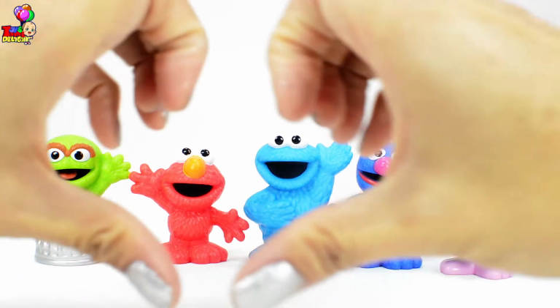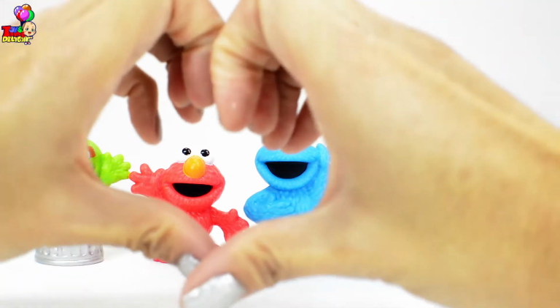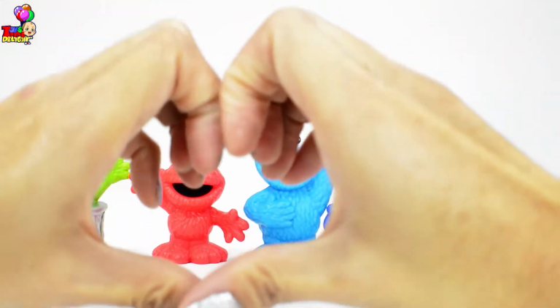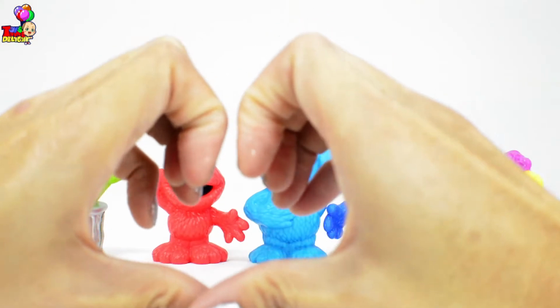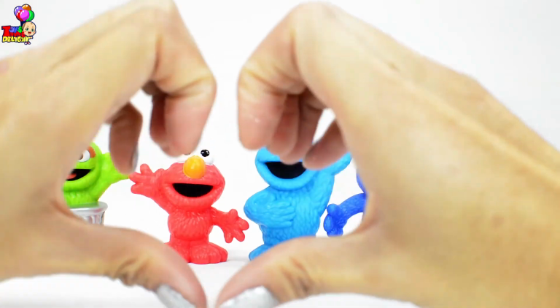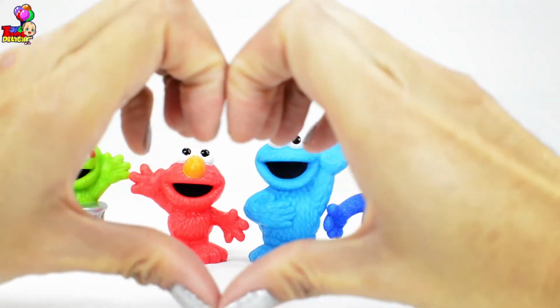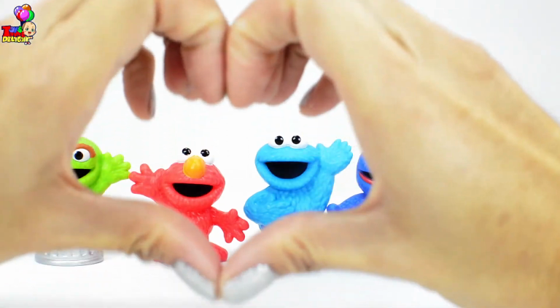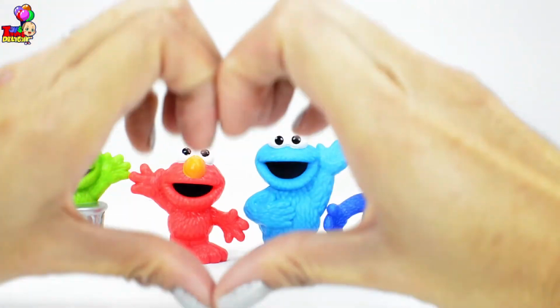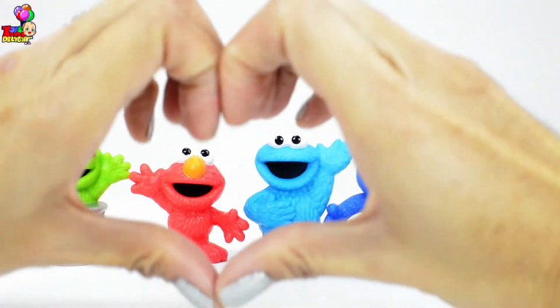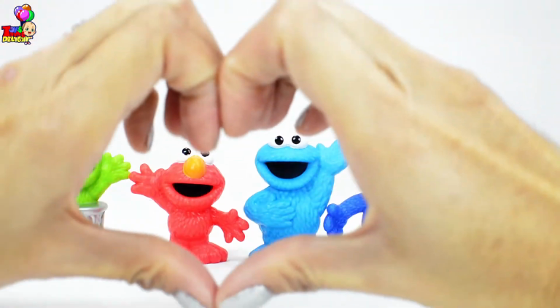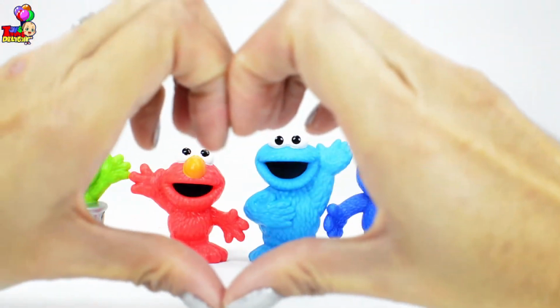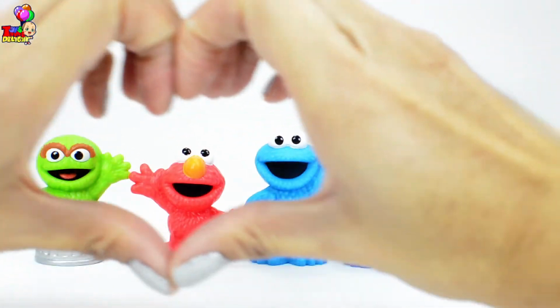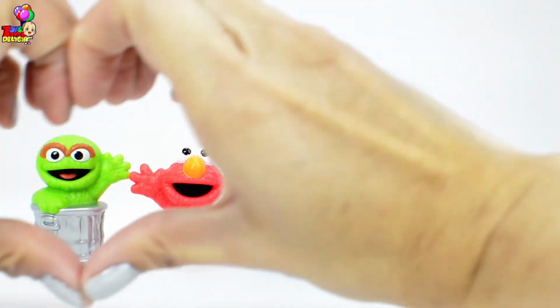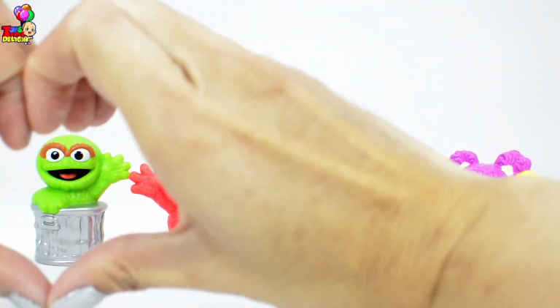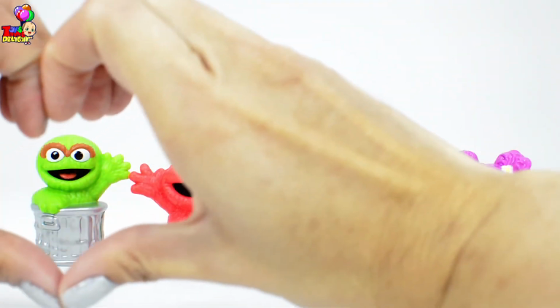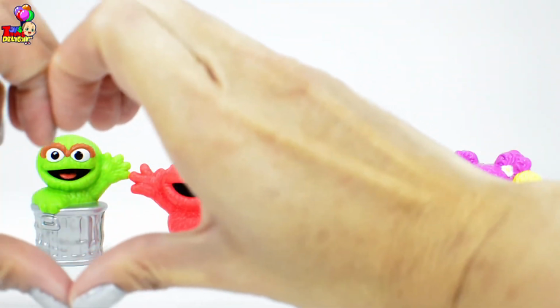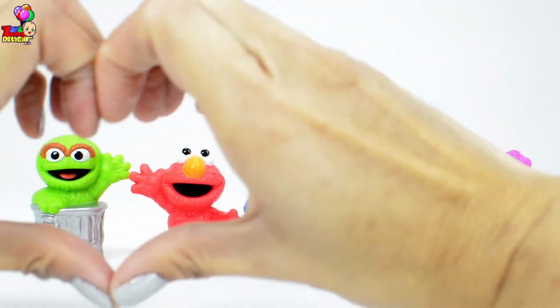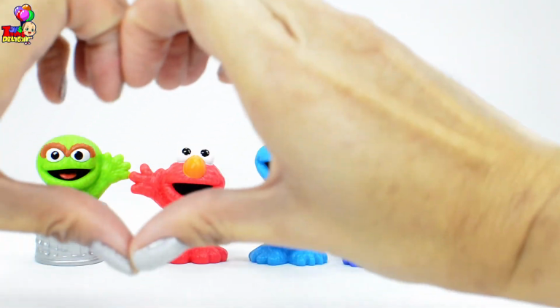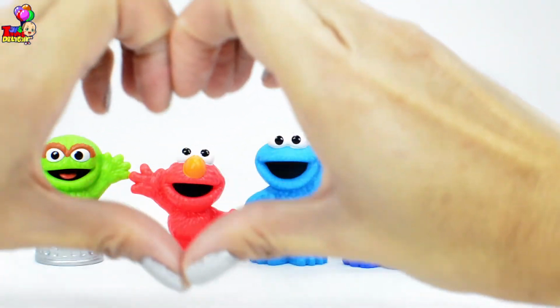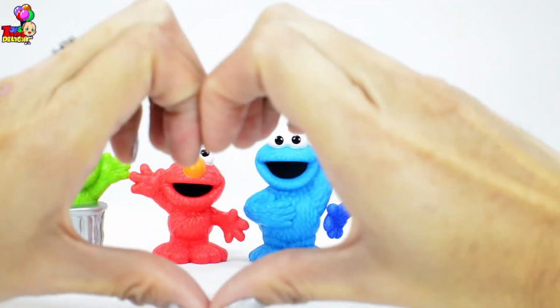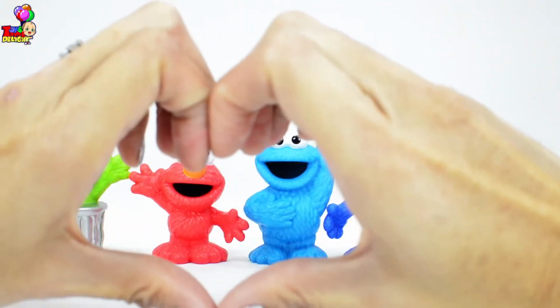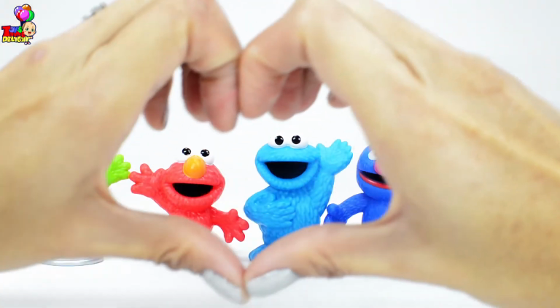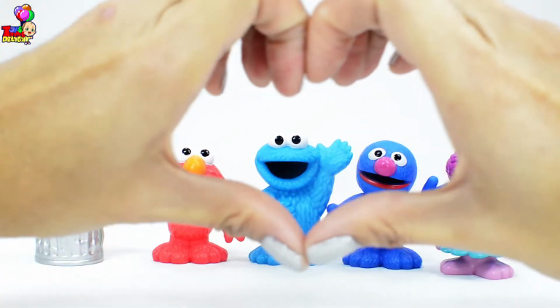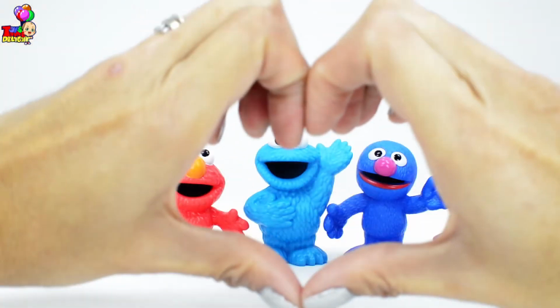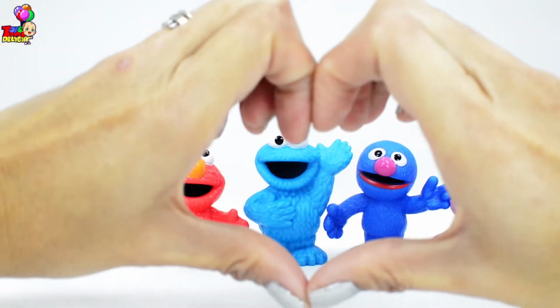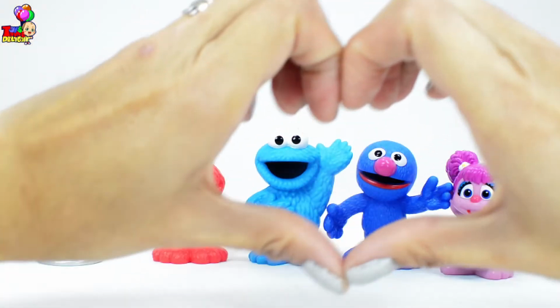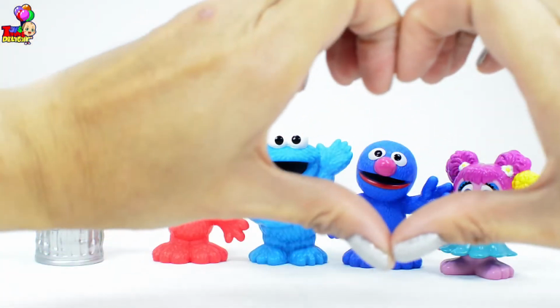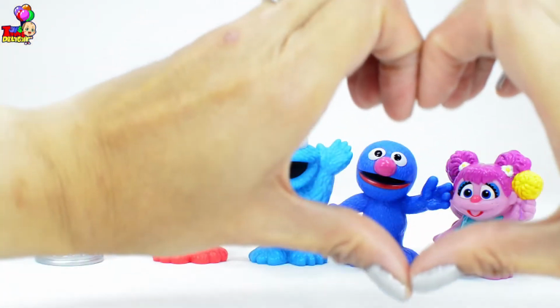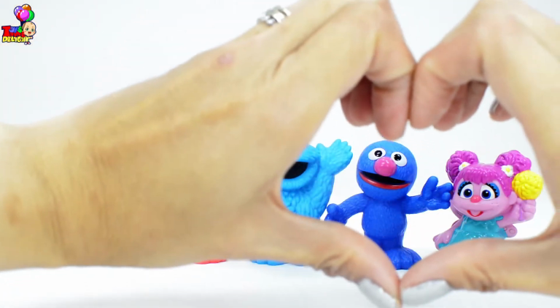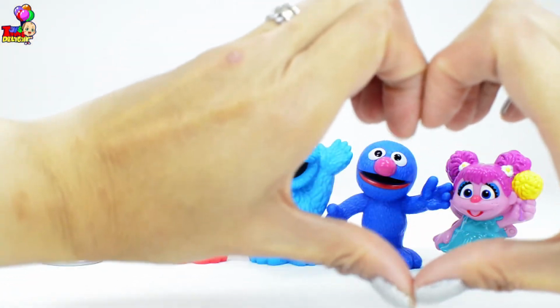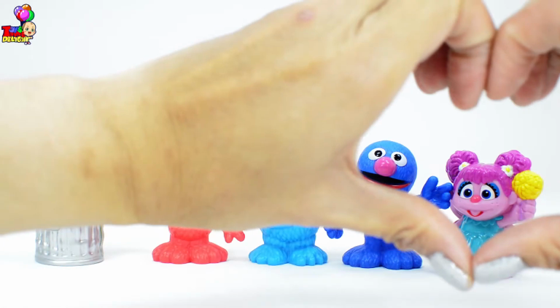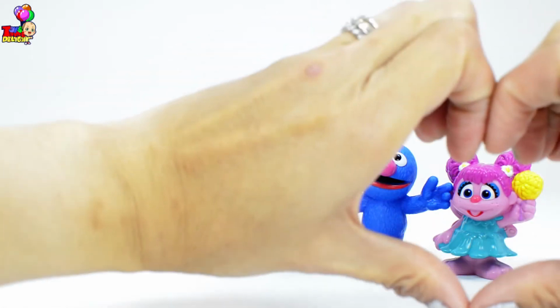So I'm gonna put a heart on green Oscar, red Elmo, blue Cookie Monster and Grover, and pink Abby!